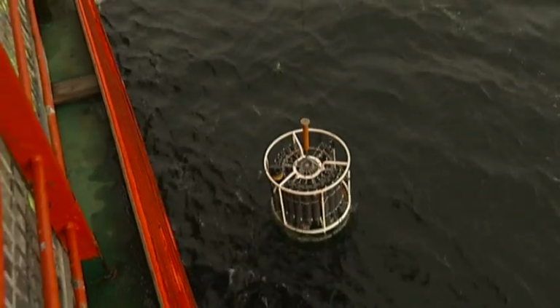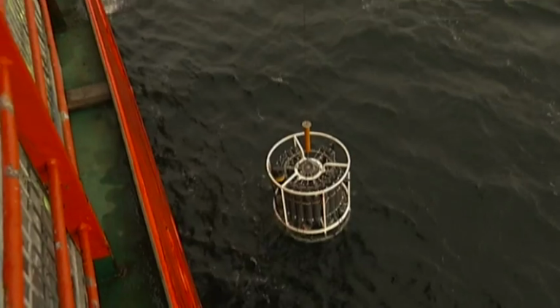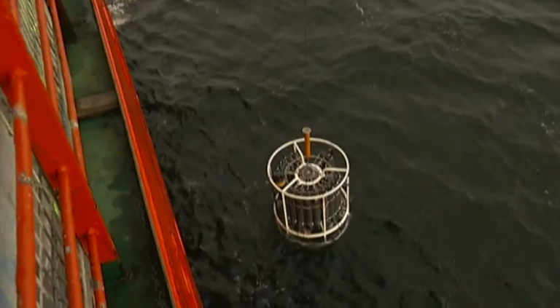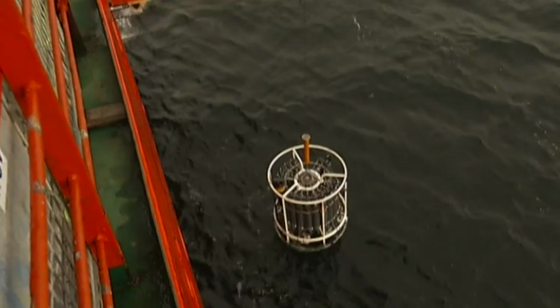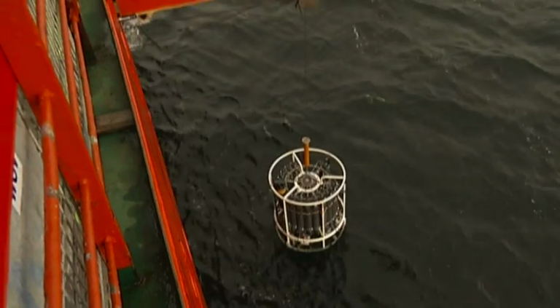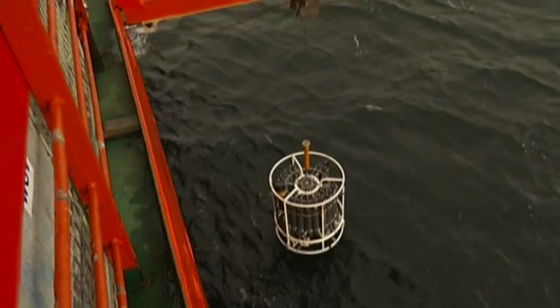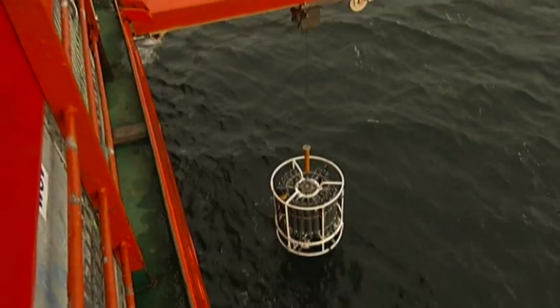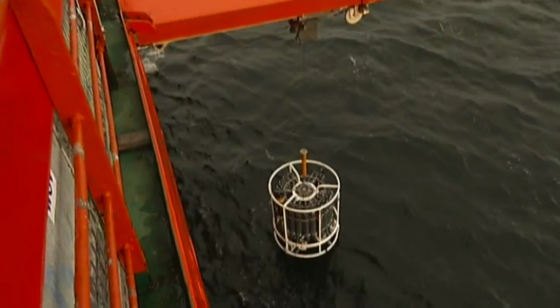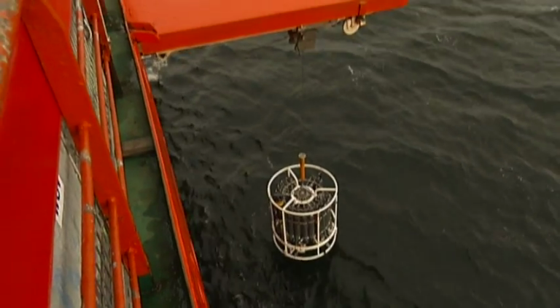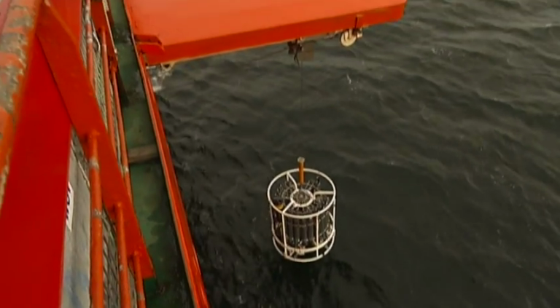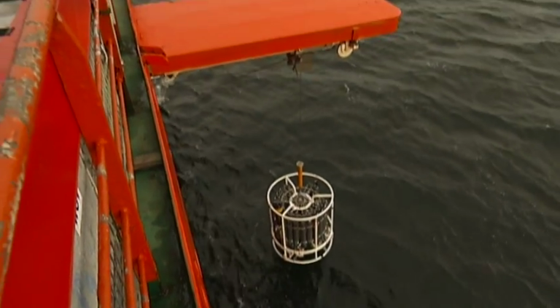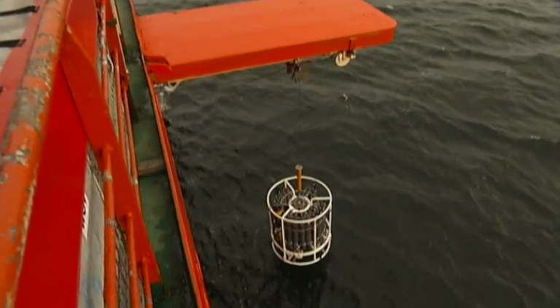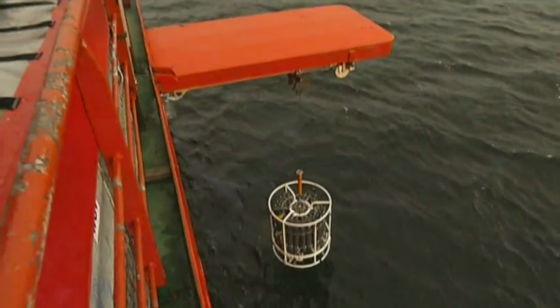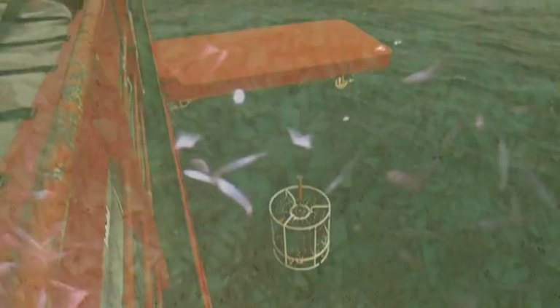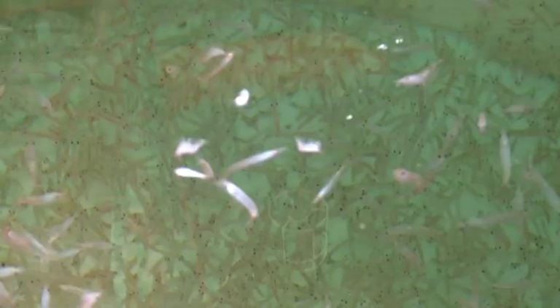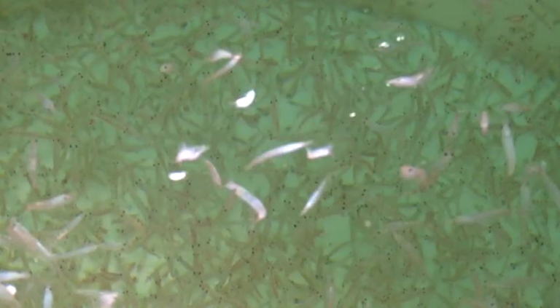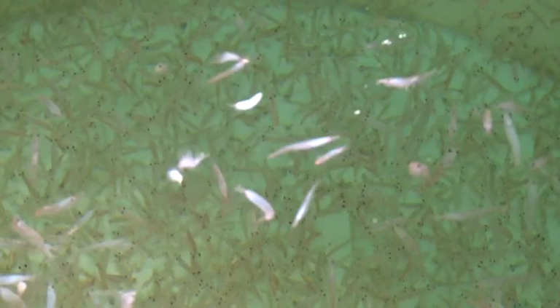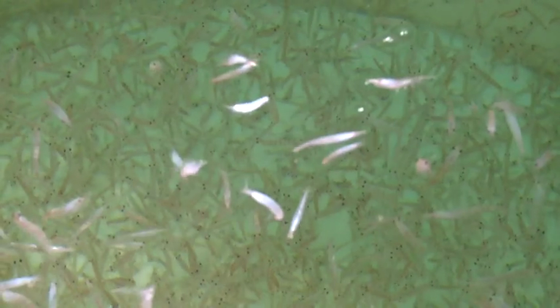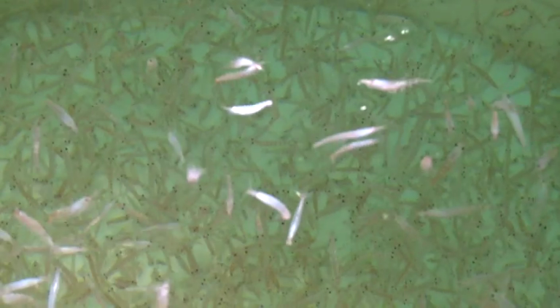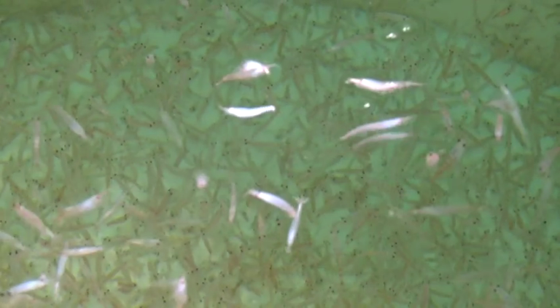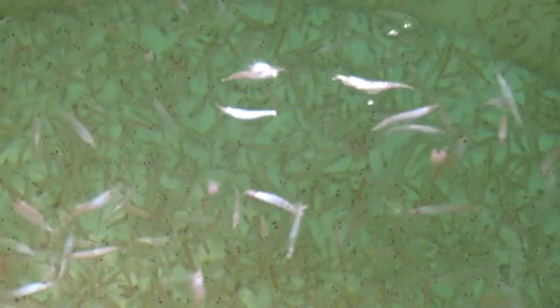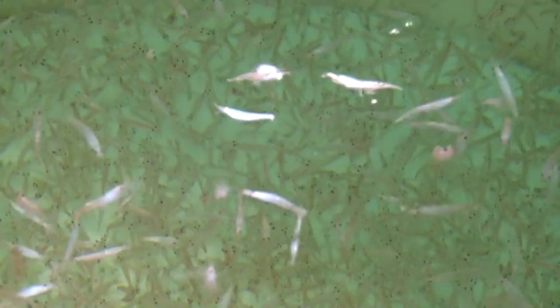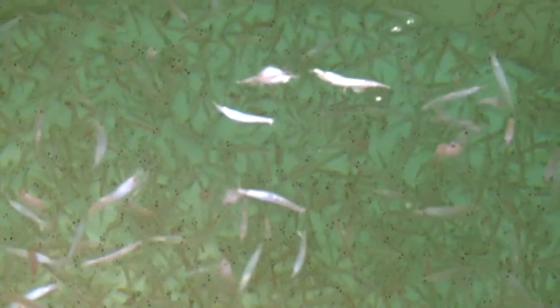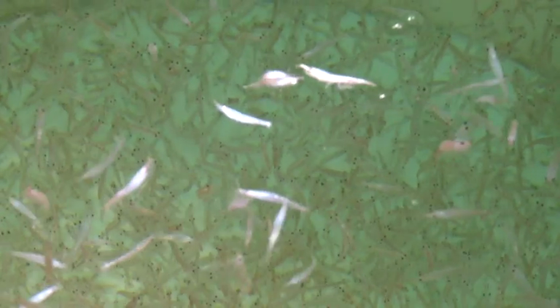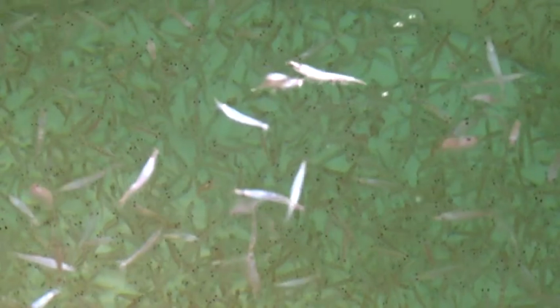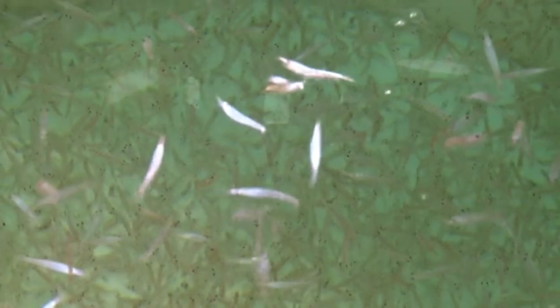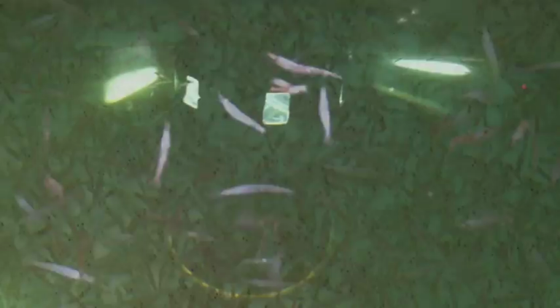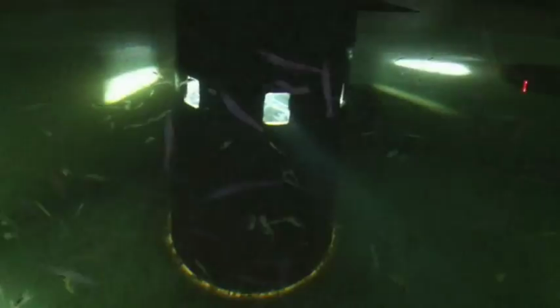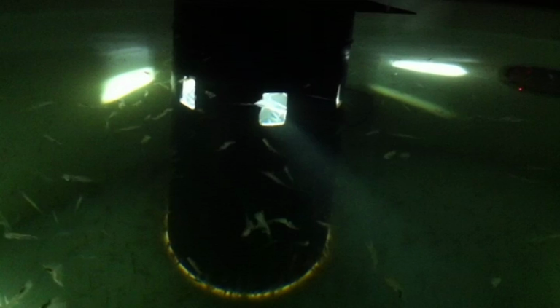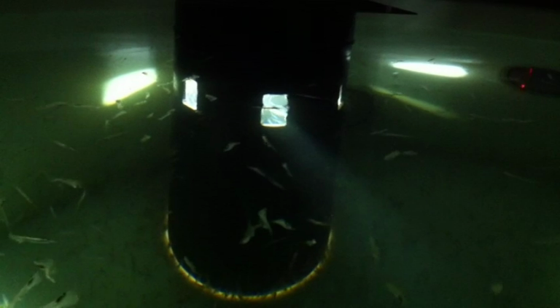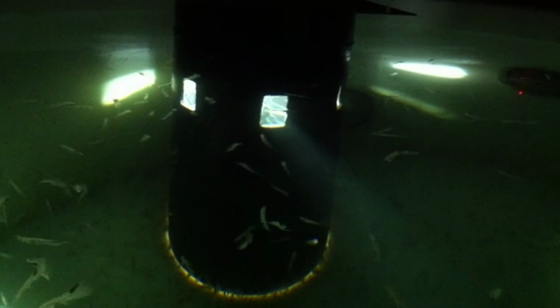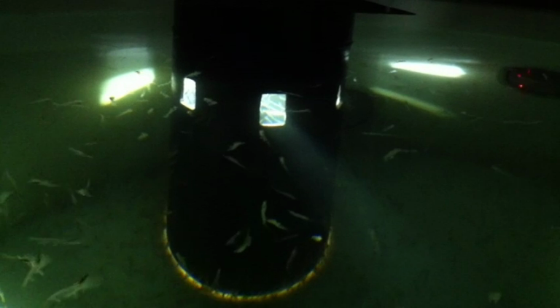And then we find out how krill like travelling 2,000 metres vertically in the water, and whether they're usable or not — because we don't know the answer to that either.